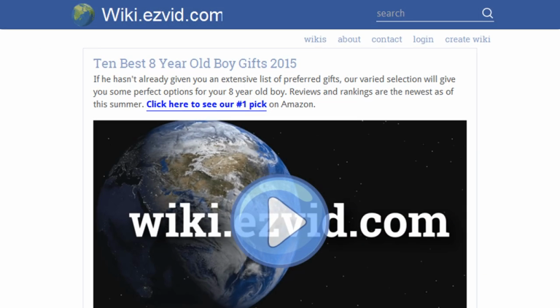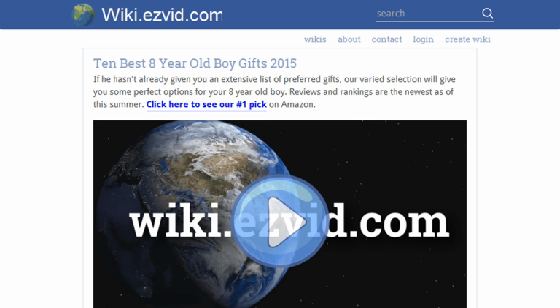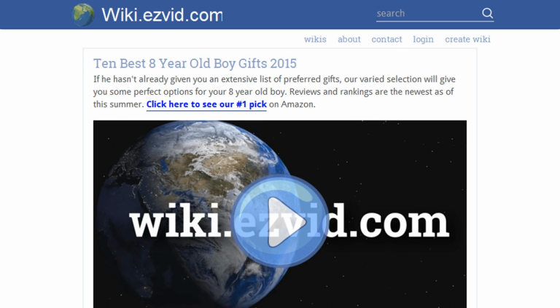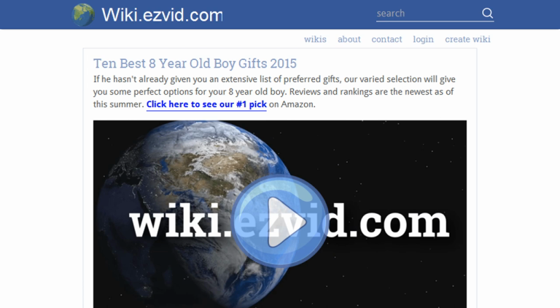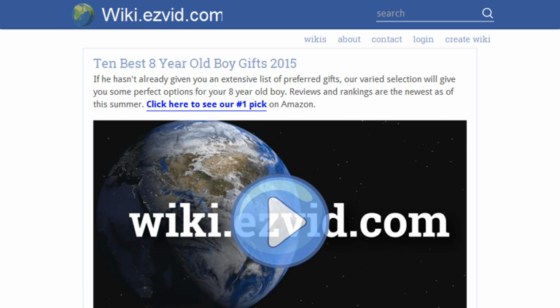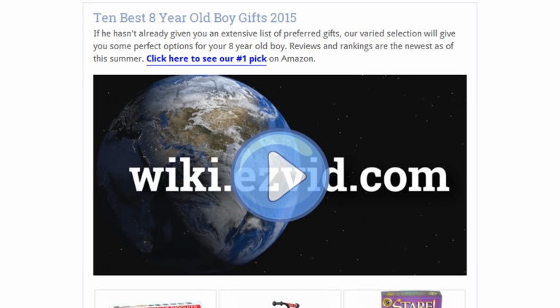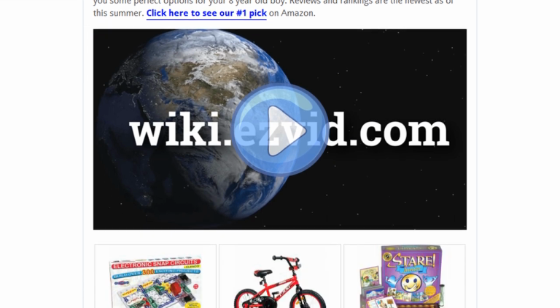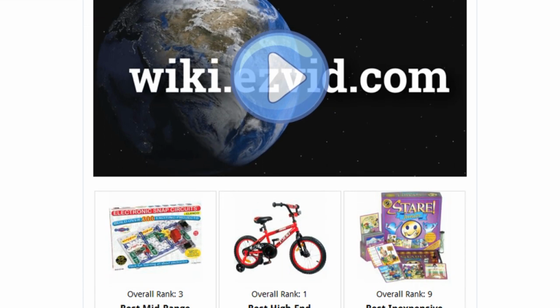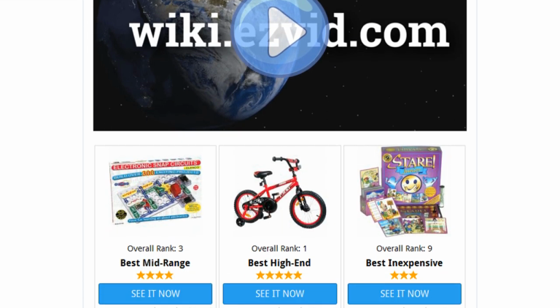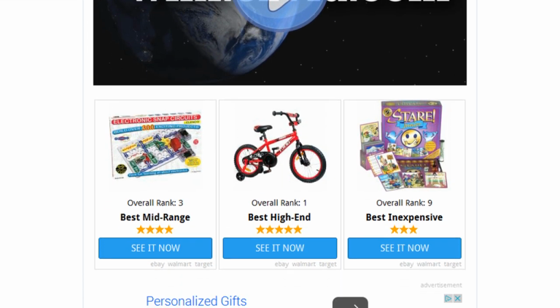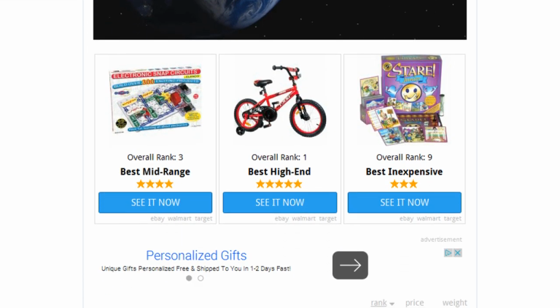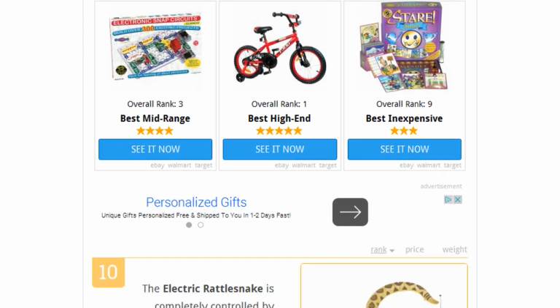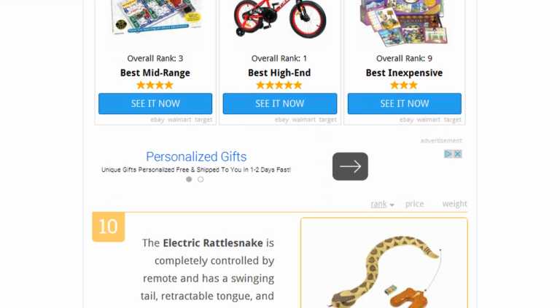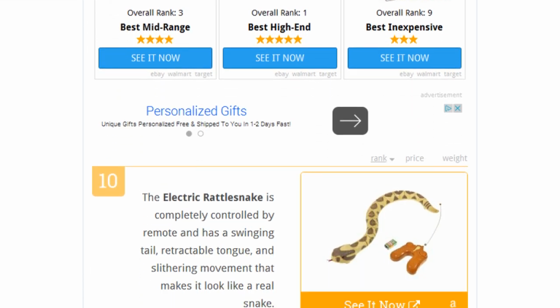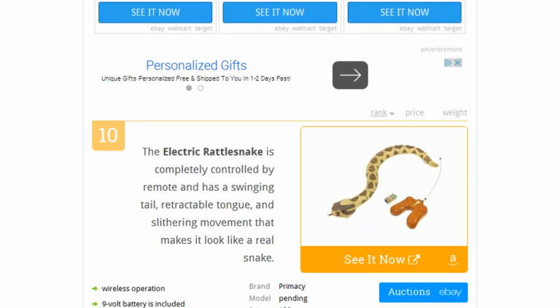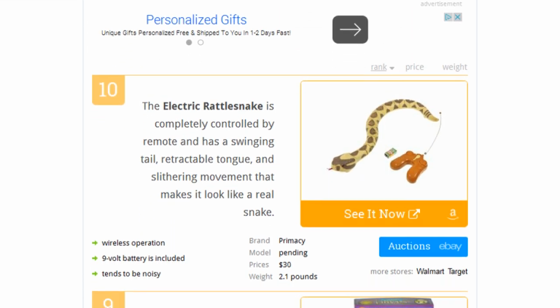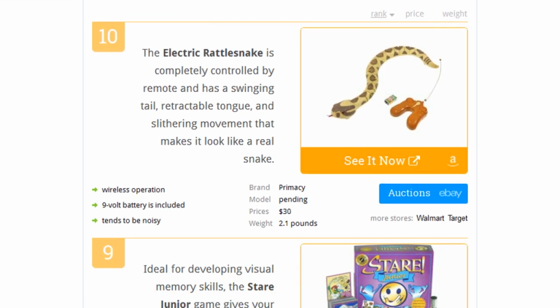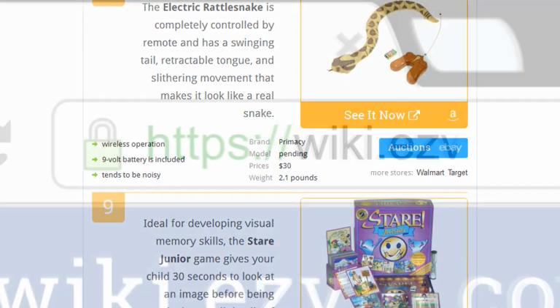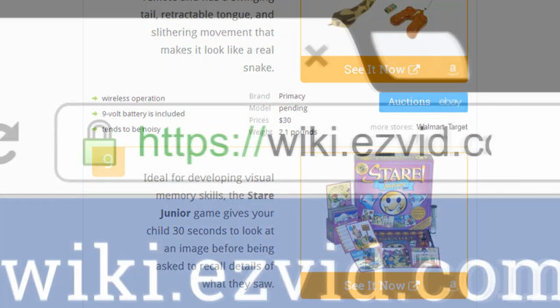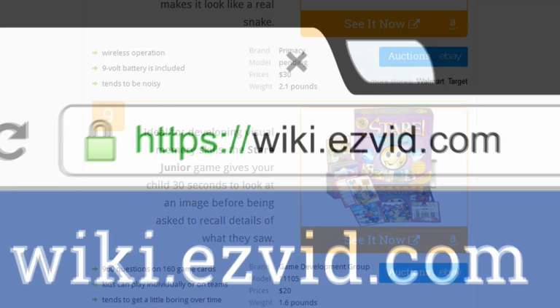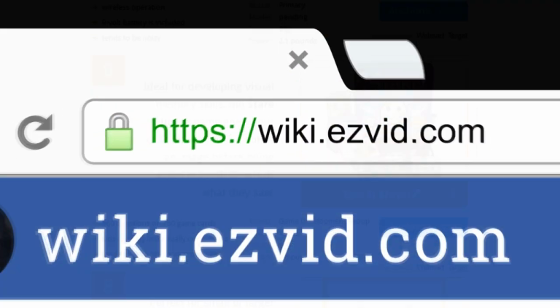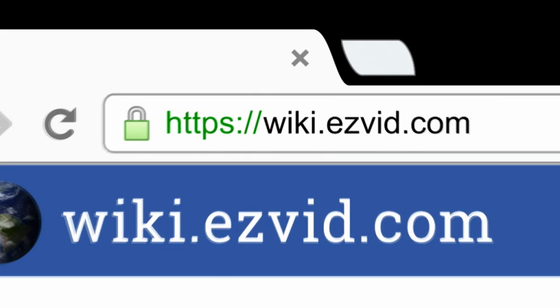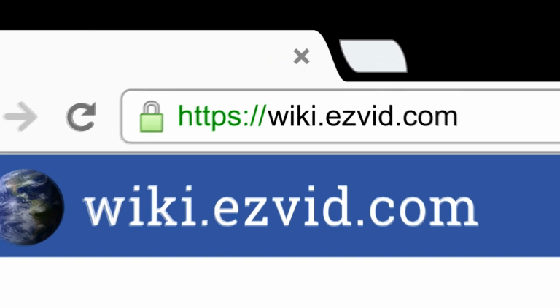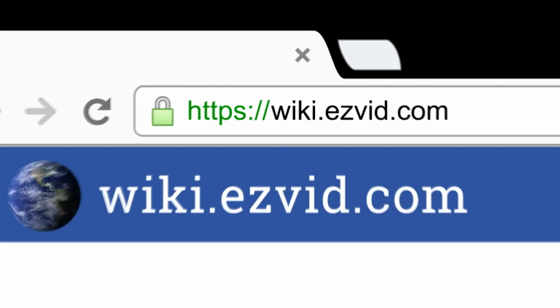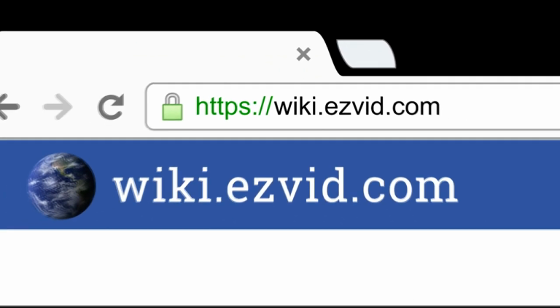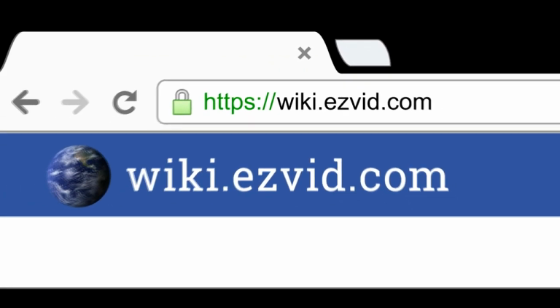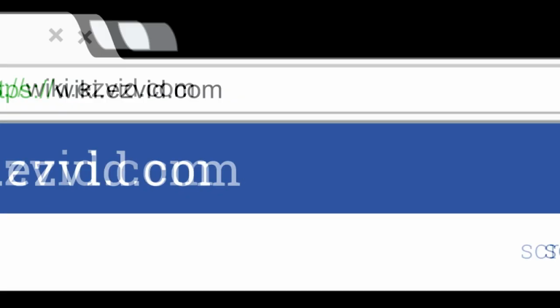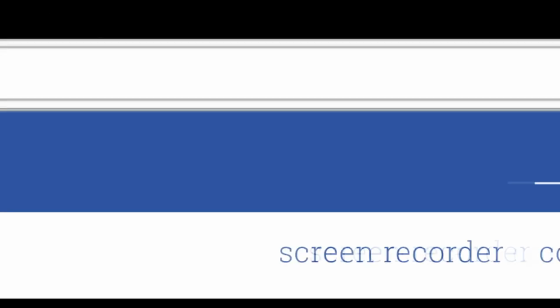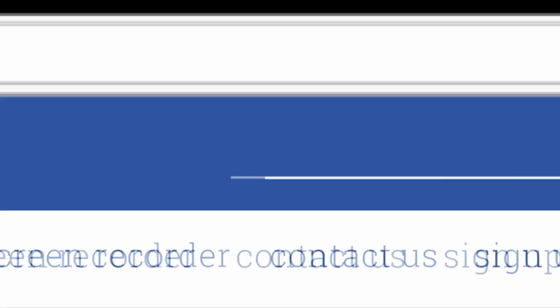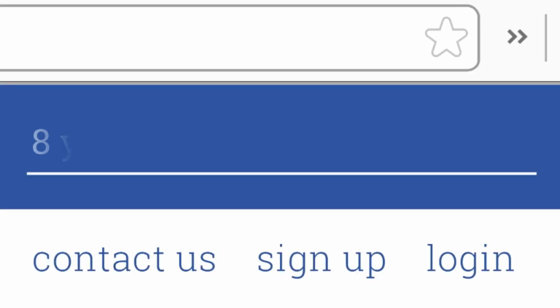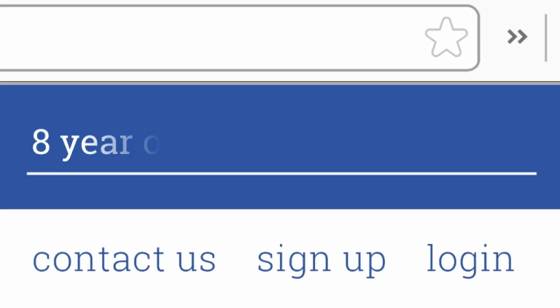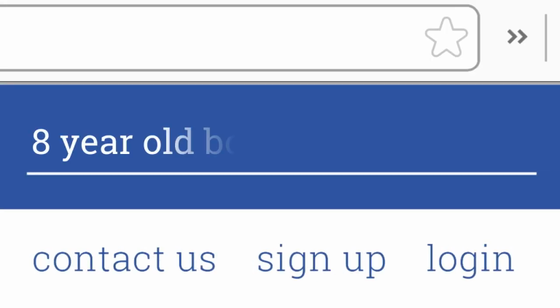To see all this stuff, go to wiki.easyvid.com and search for 8-year-old boy gifts, or click beneath this video.